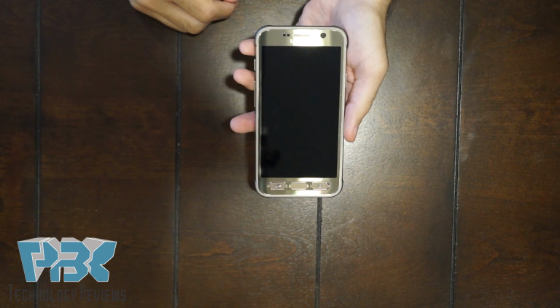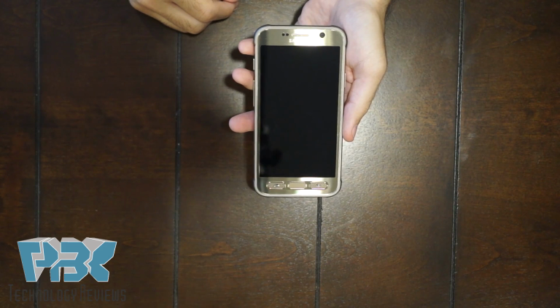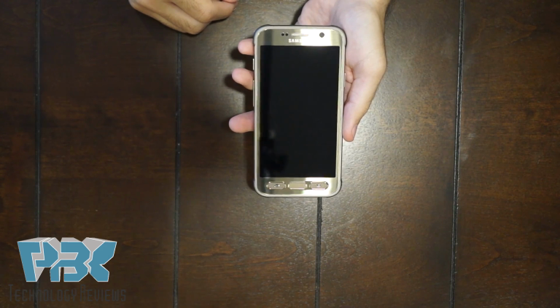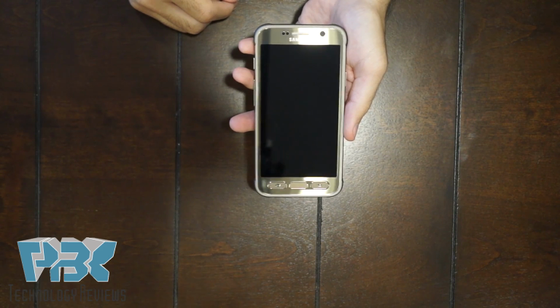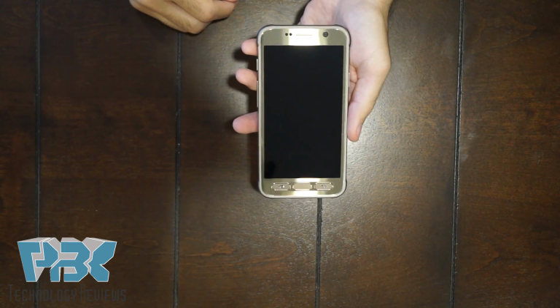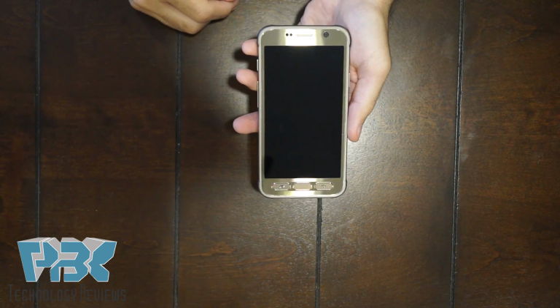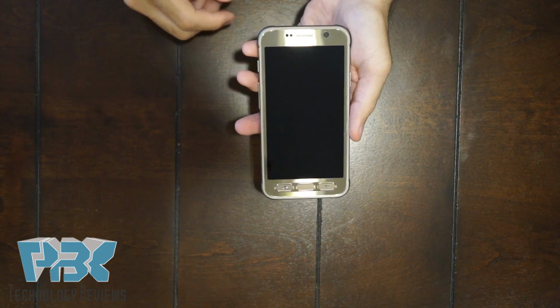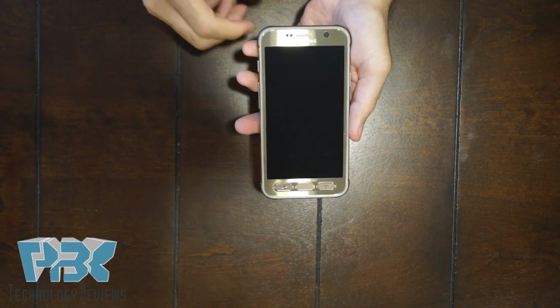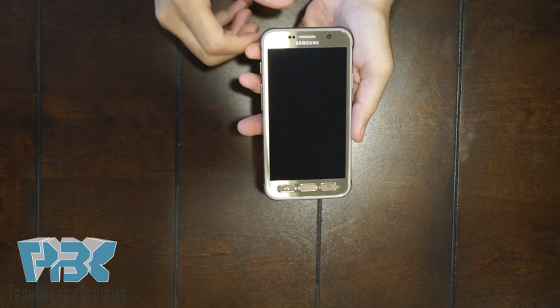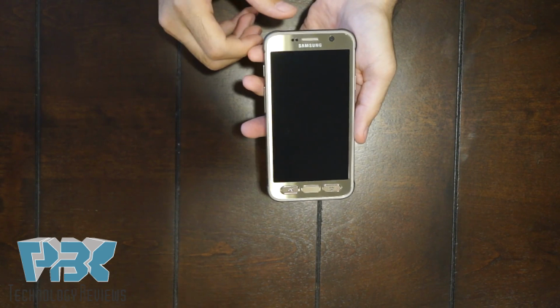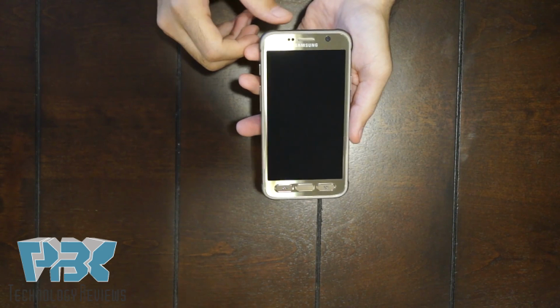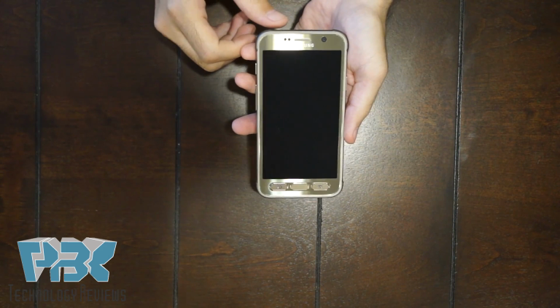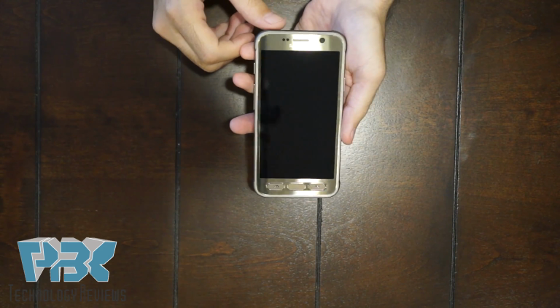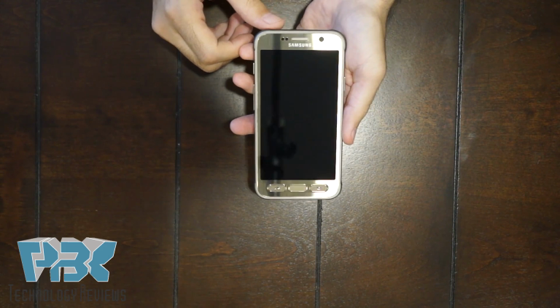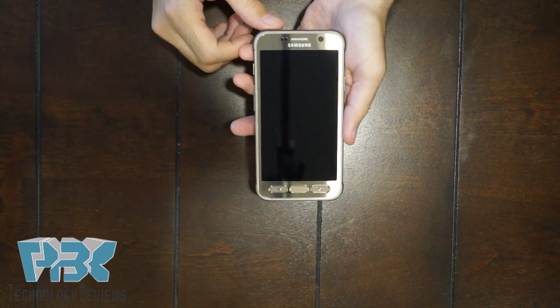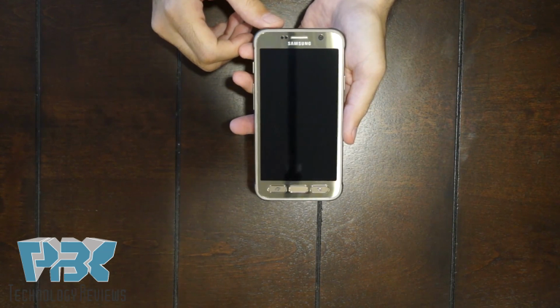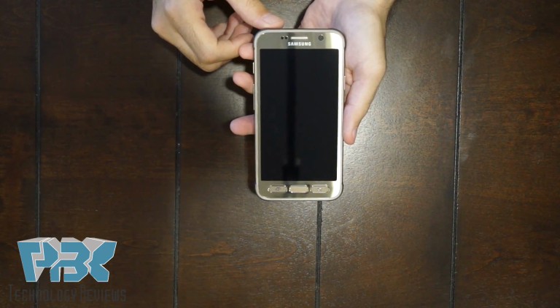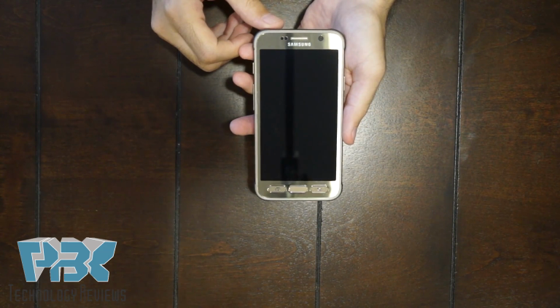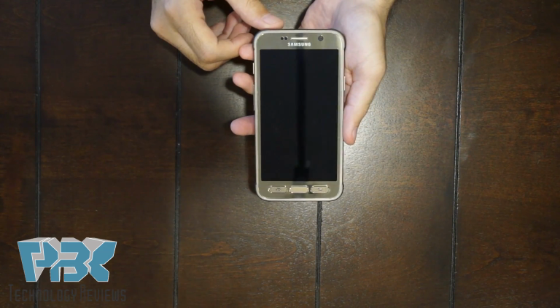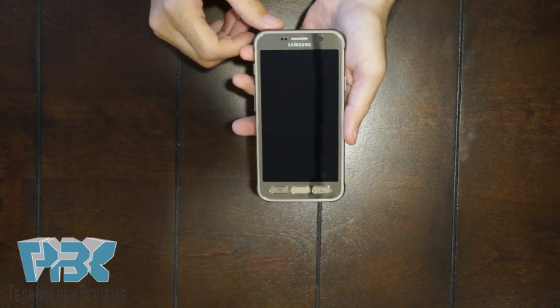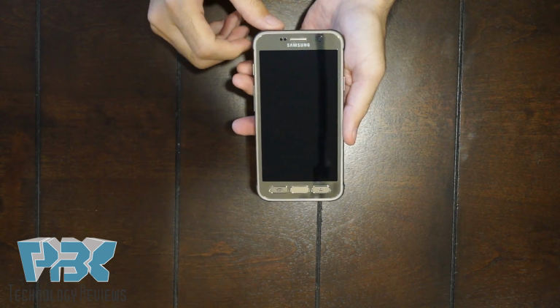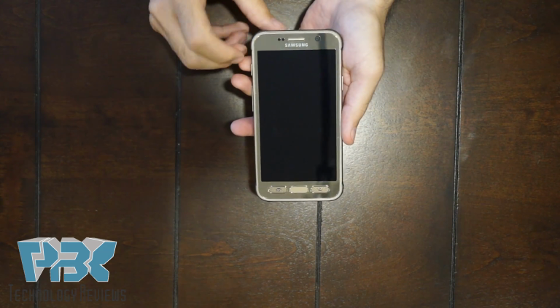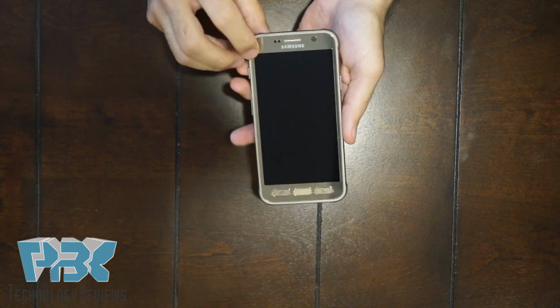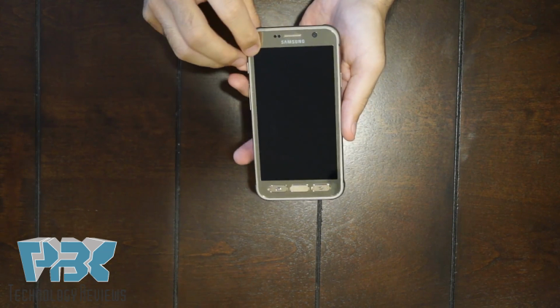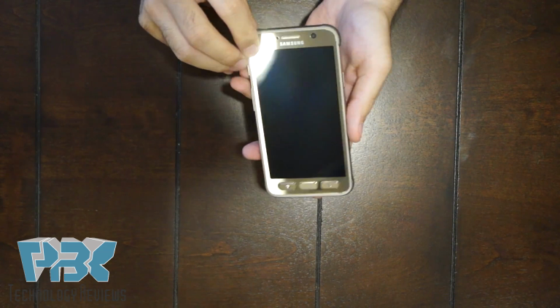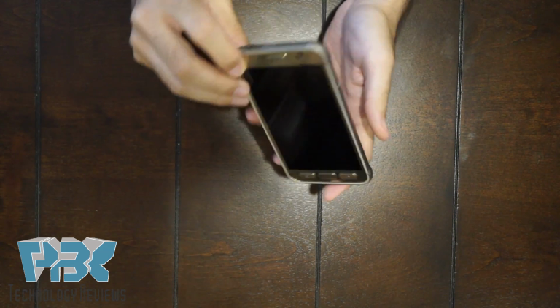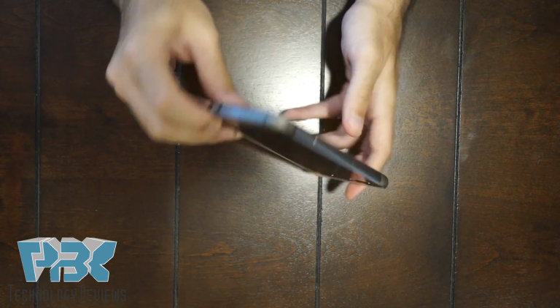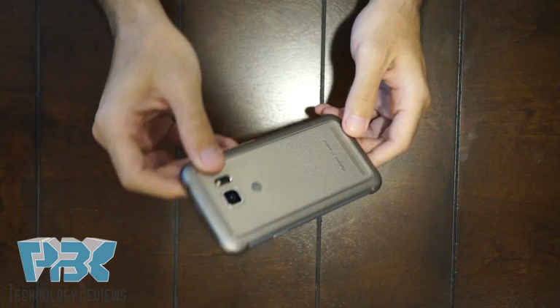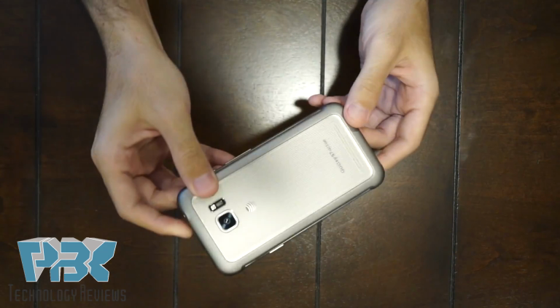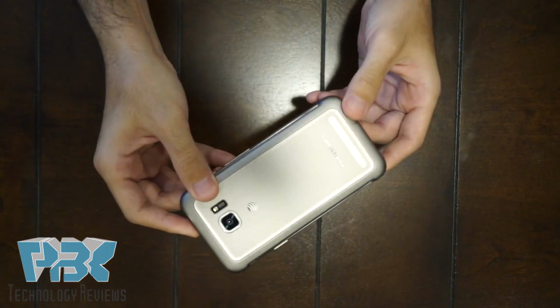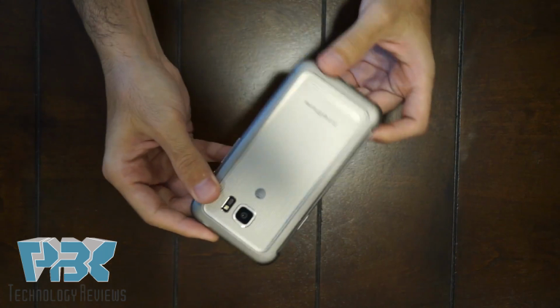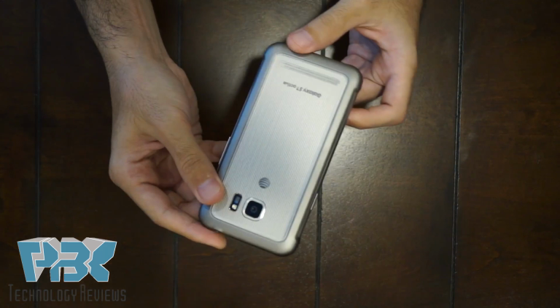We're going to be taking apart the Samsung Galaxy S7 Active. Here's the phone.